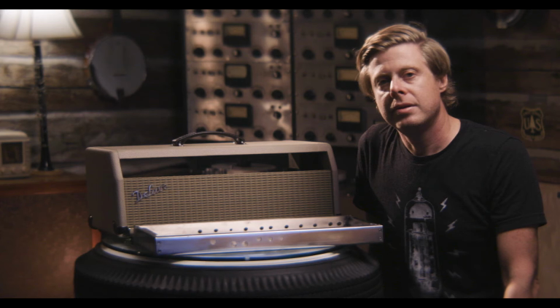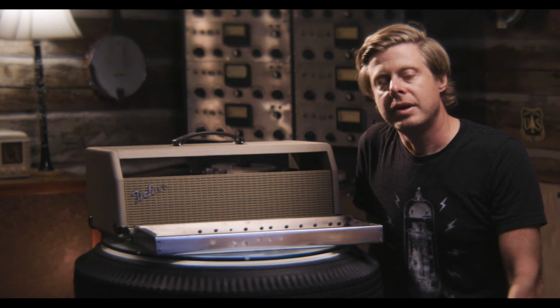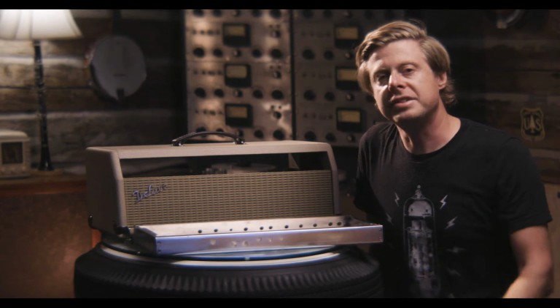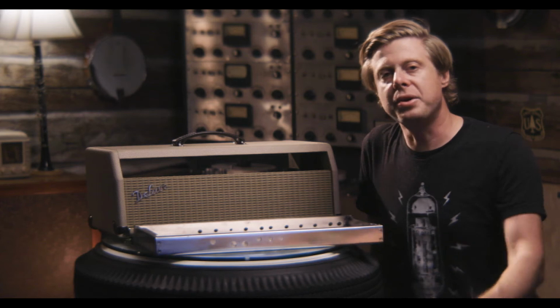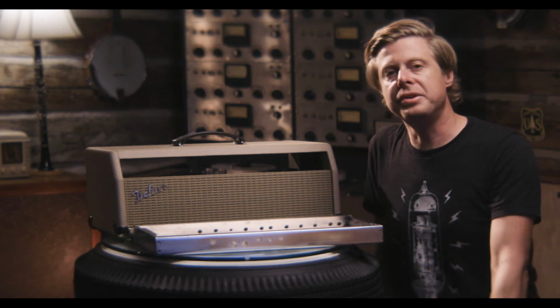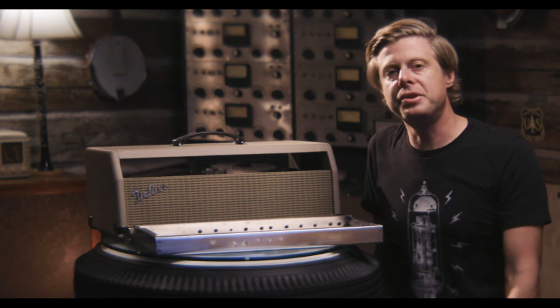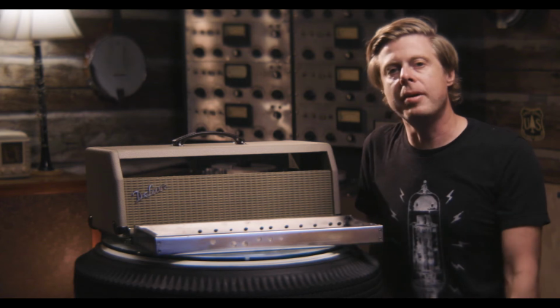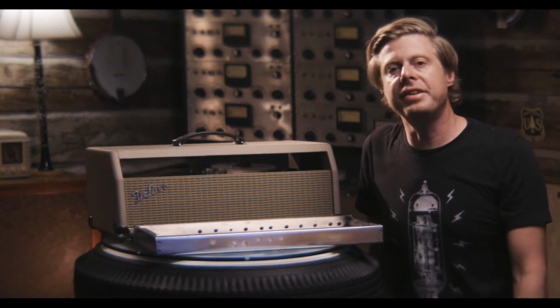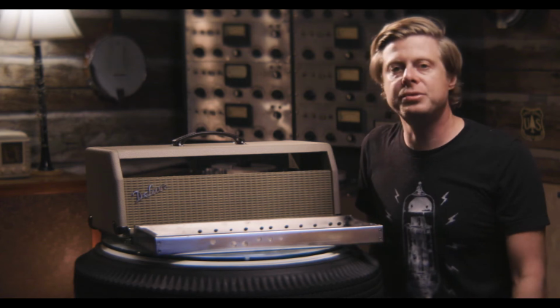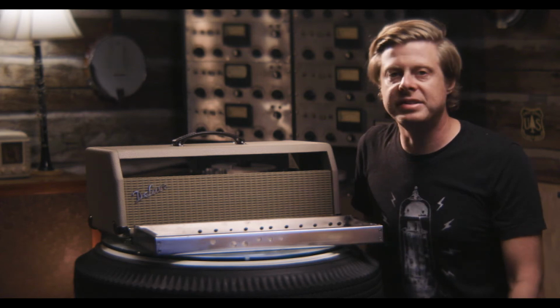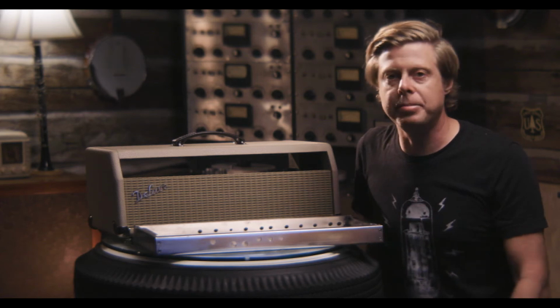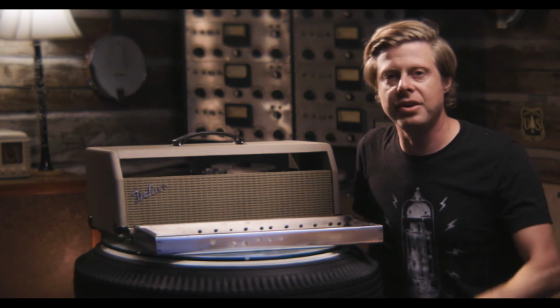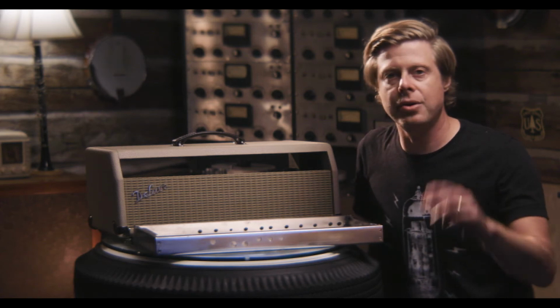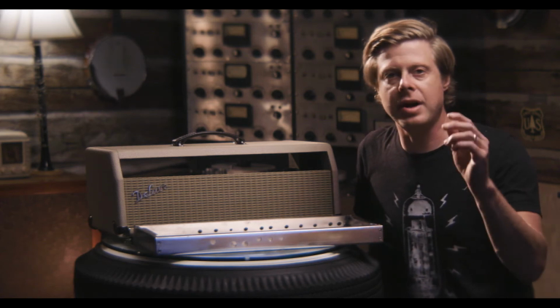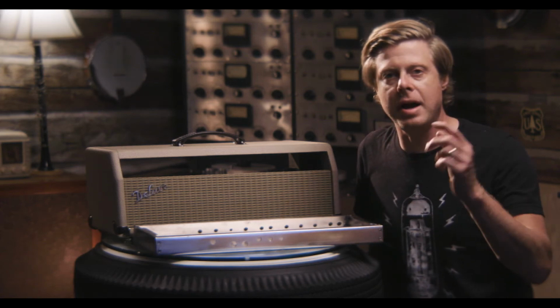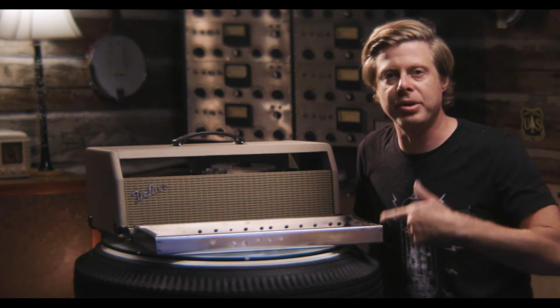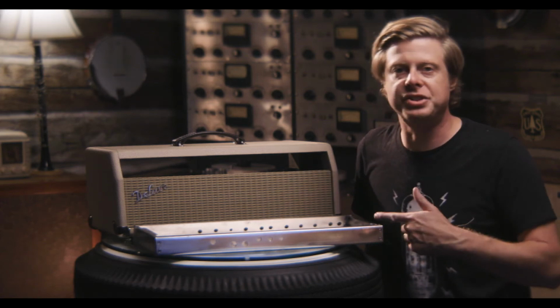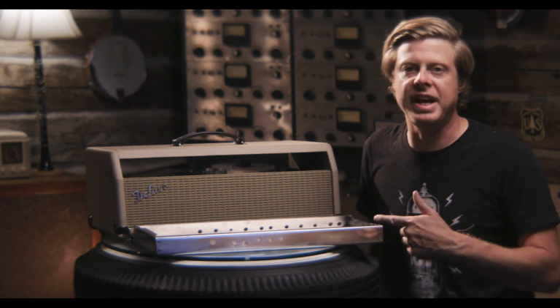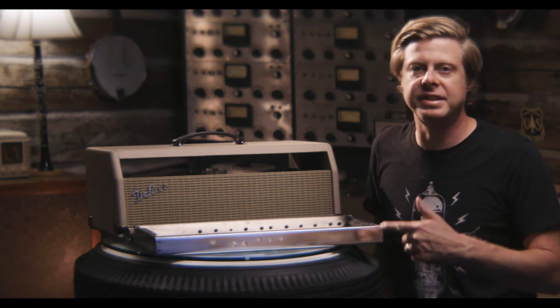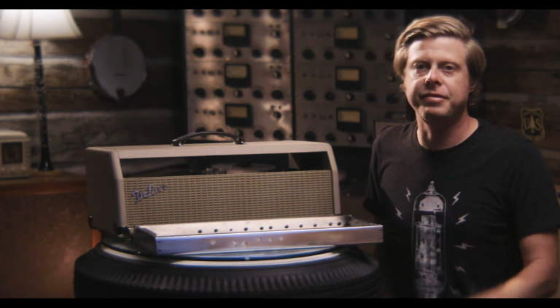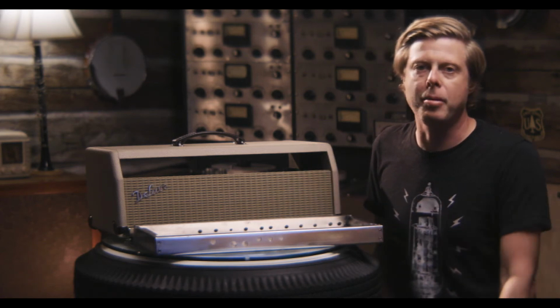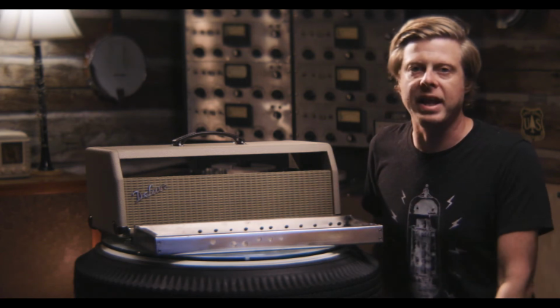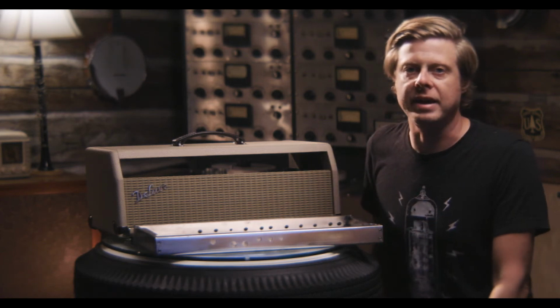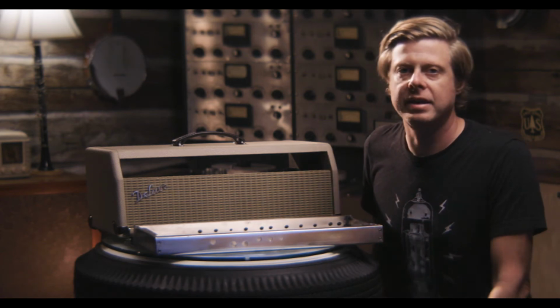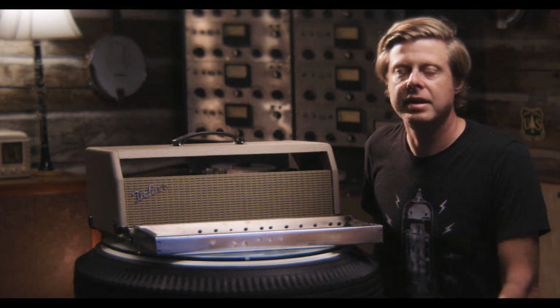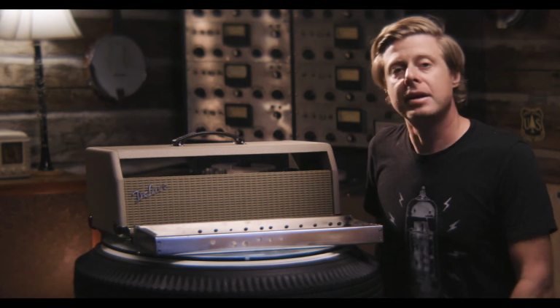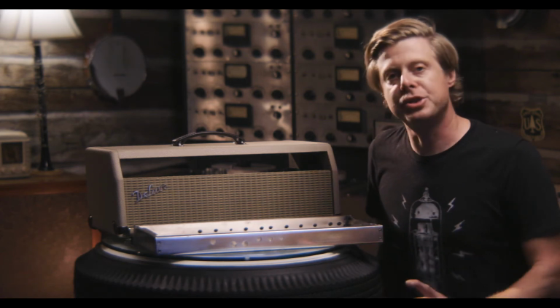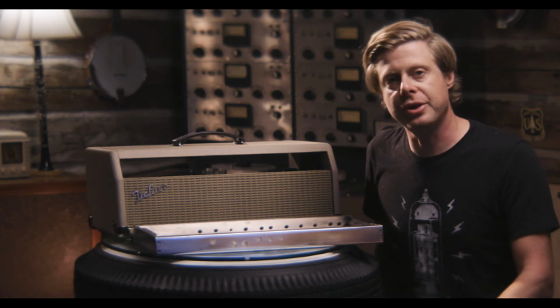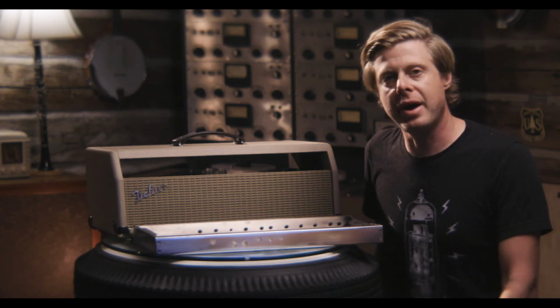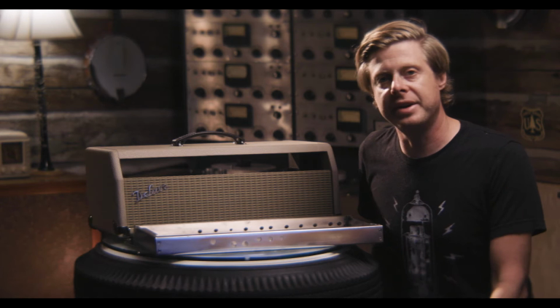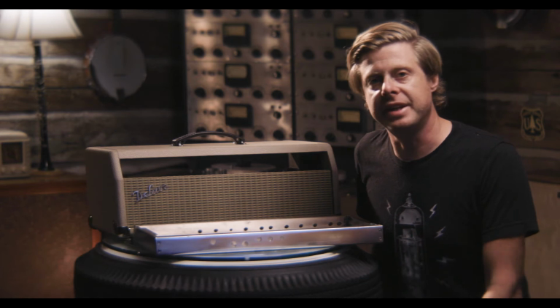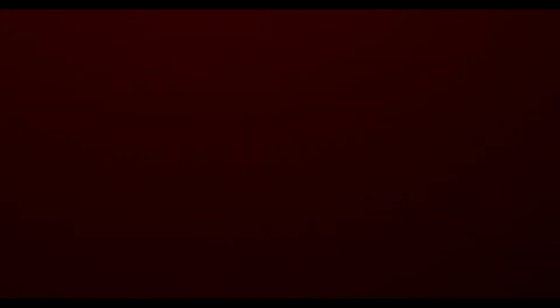How's it going YouTube? On this week's episode, I built a chassis from a blank. I'm going to show you how I did it.